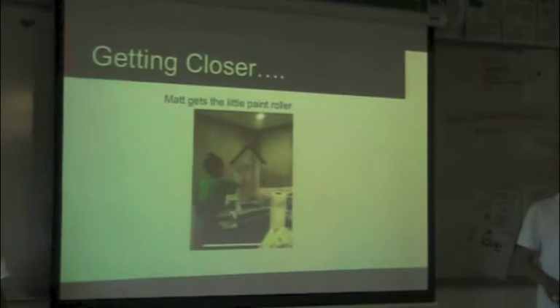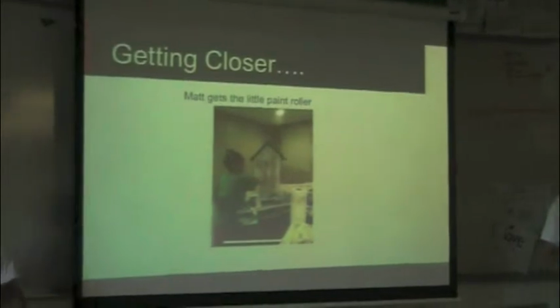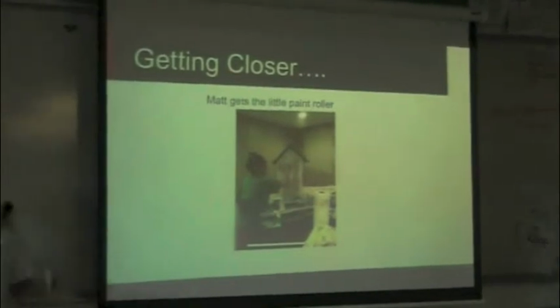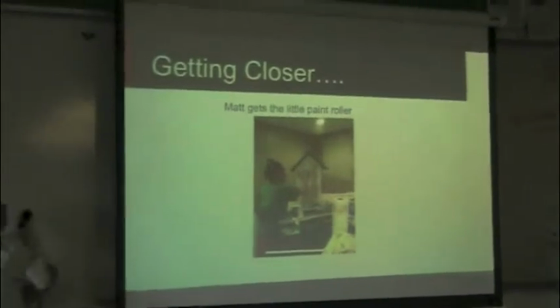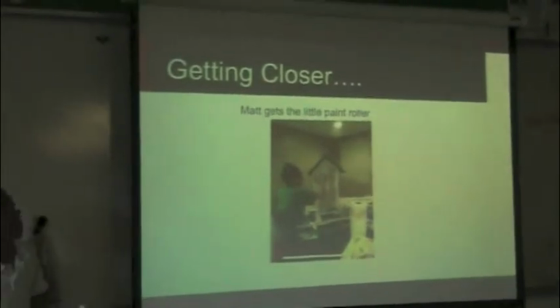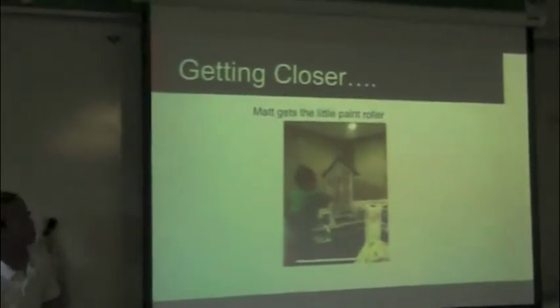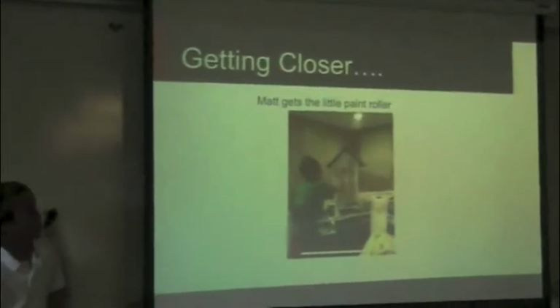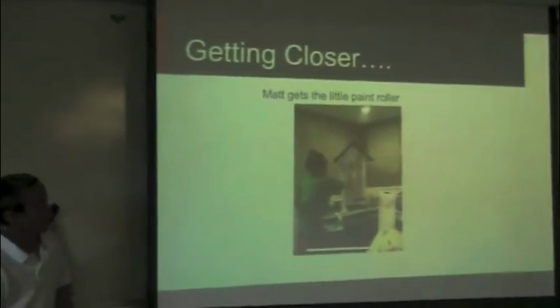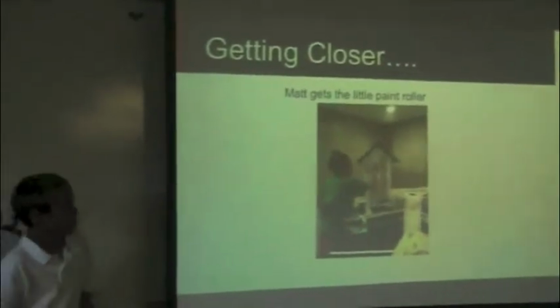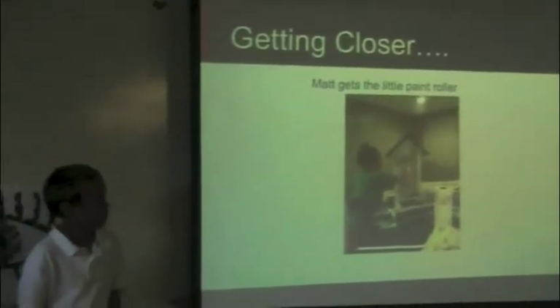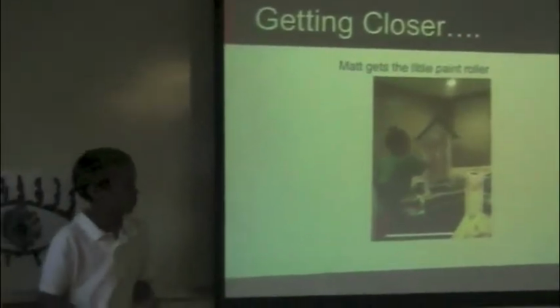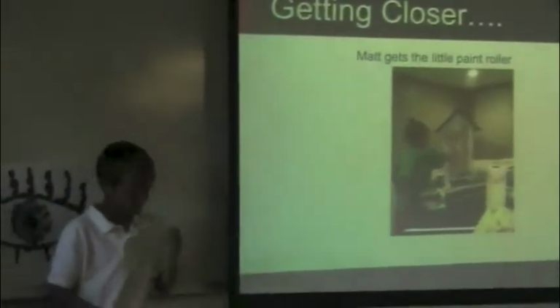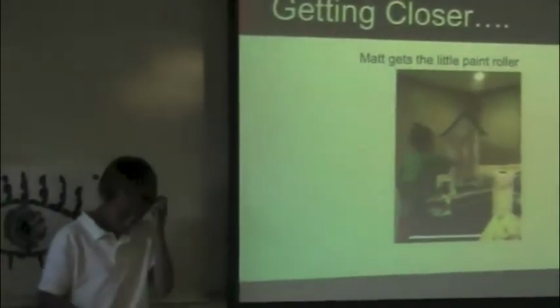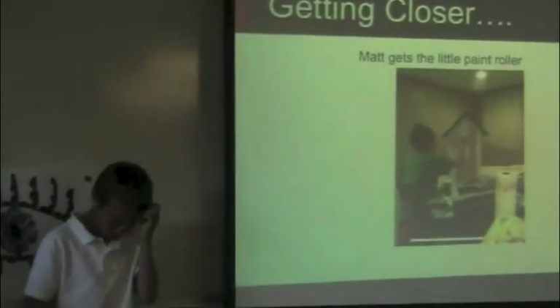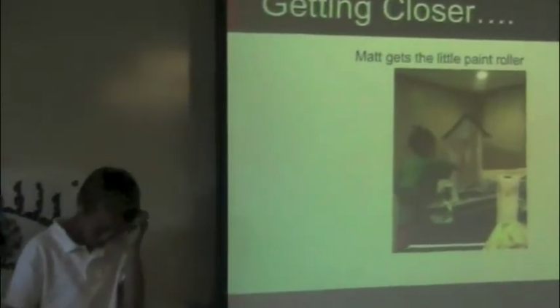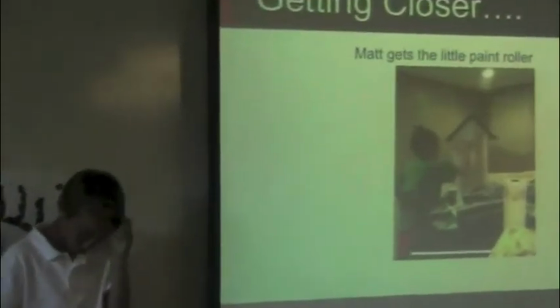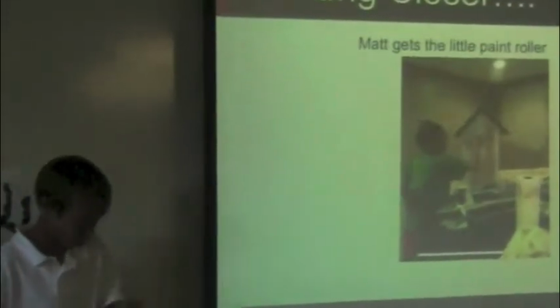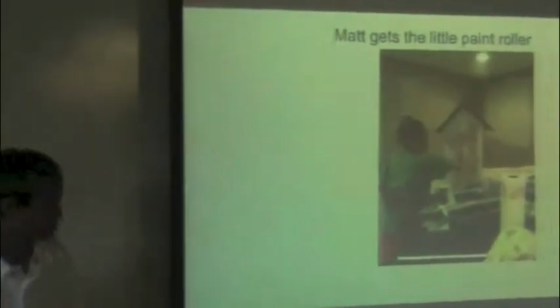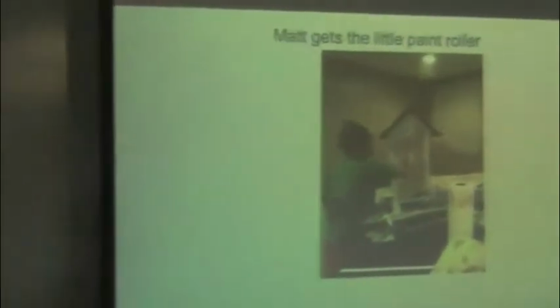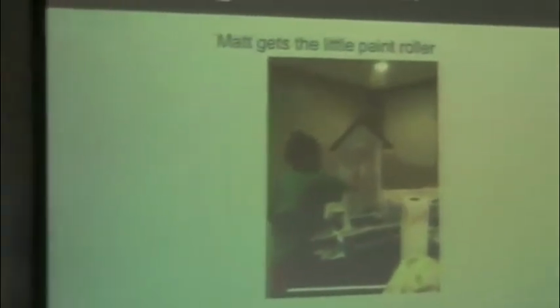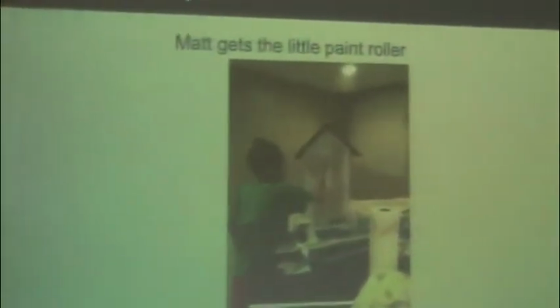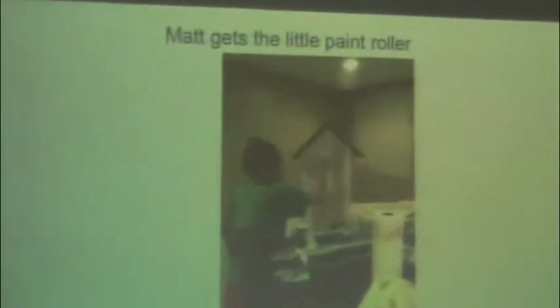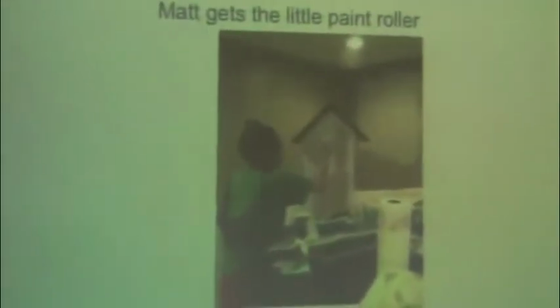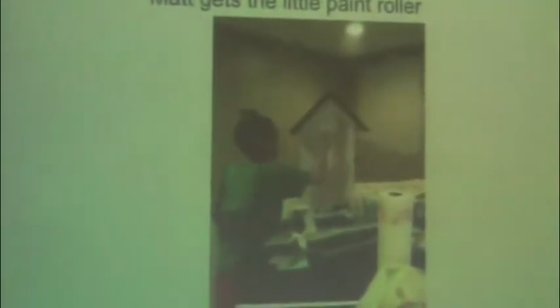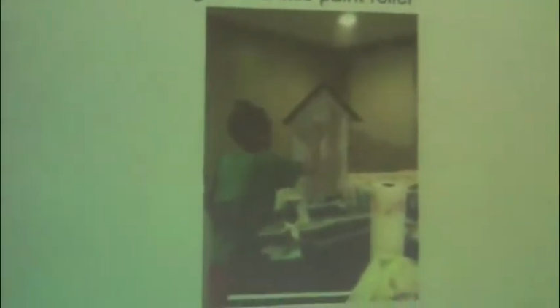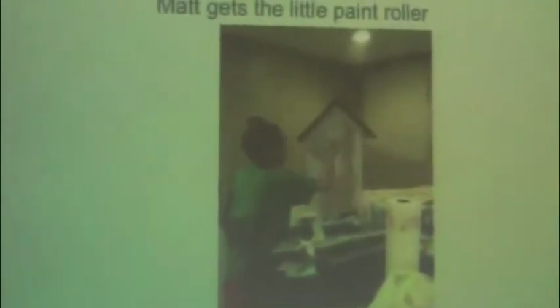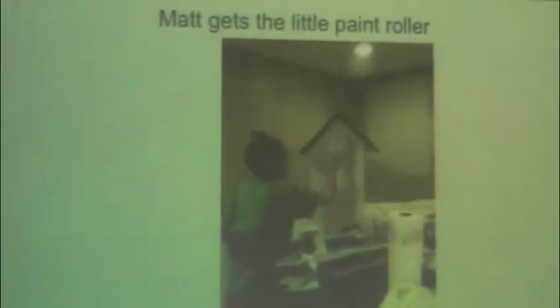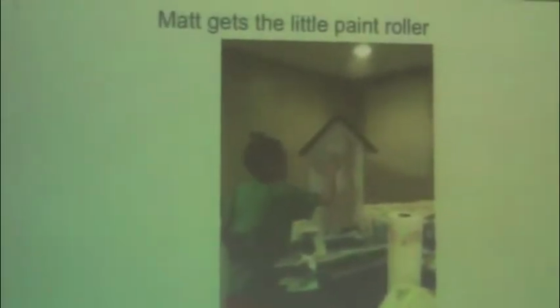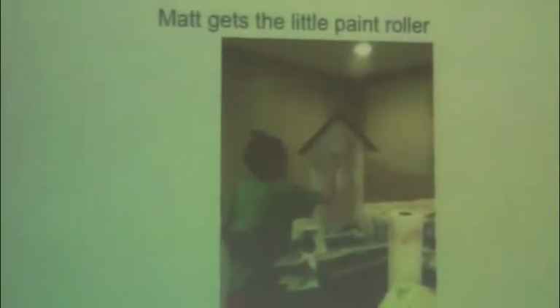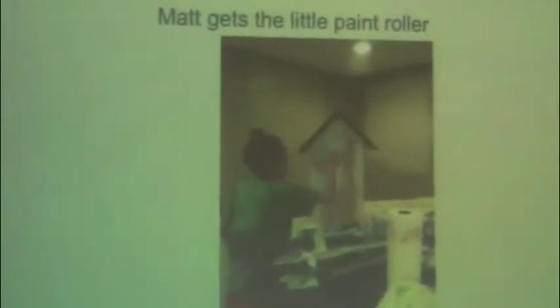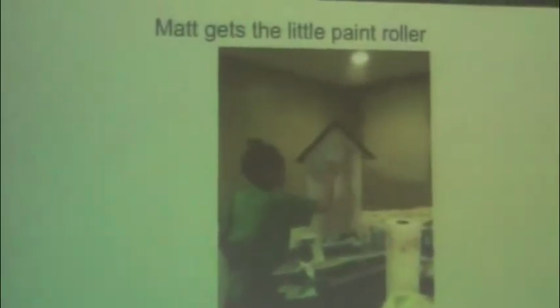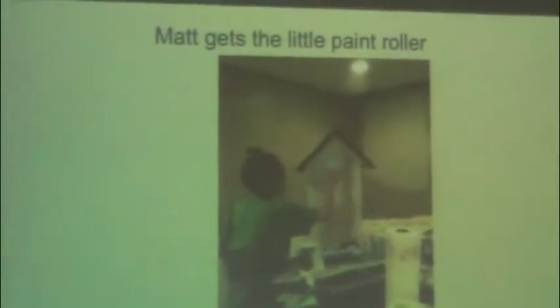In this picture, I am putting on the first coat of primer on the very house.